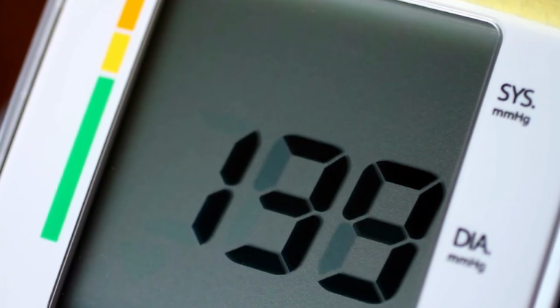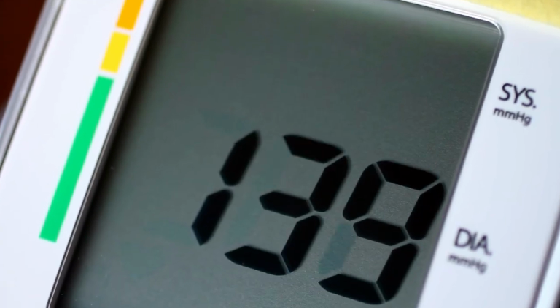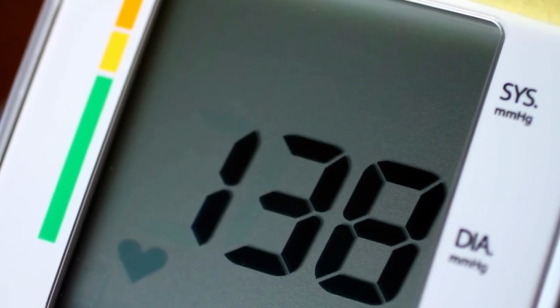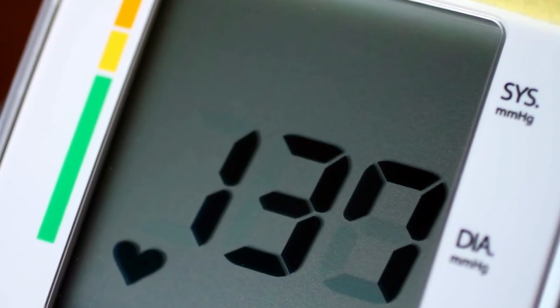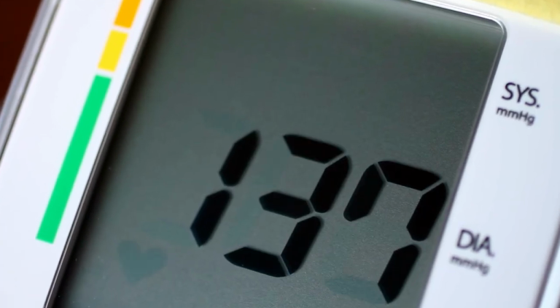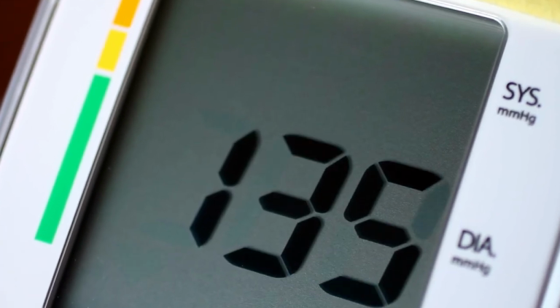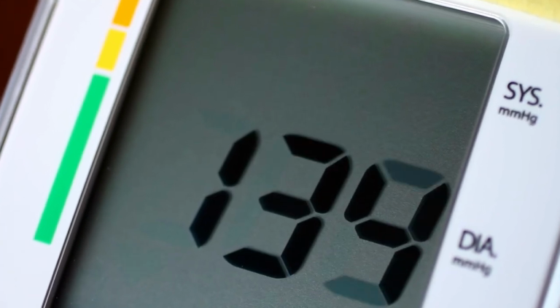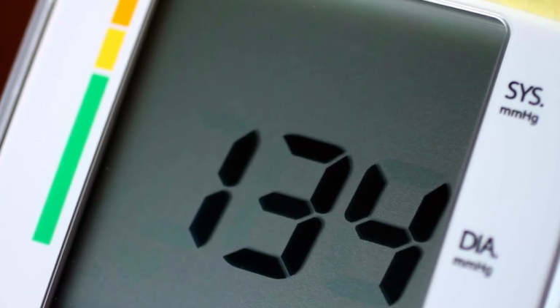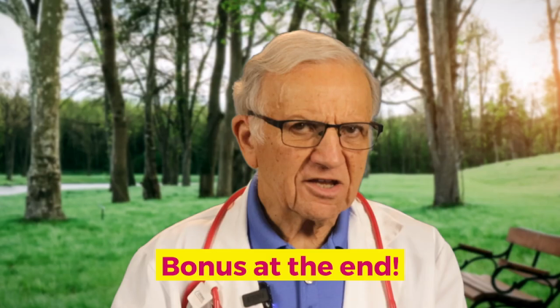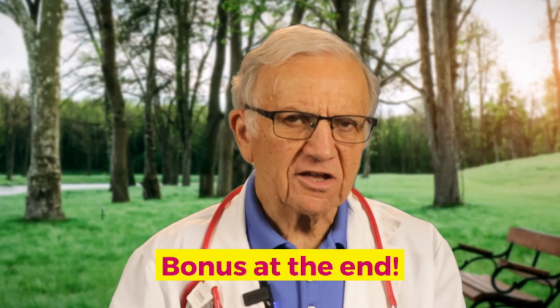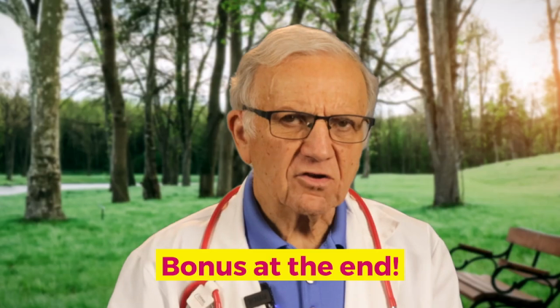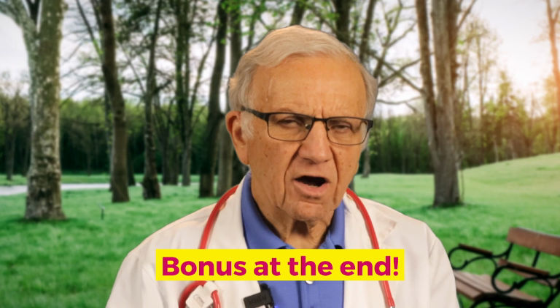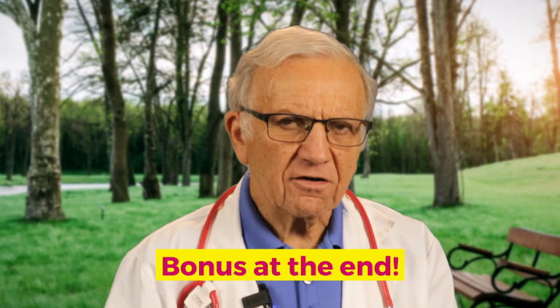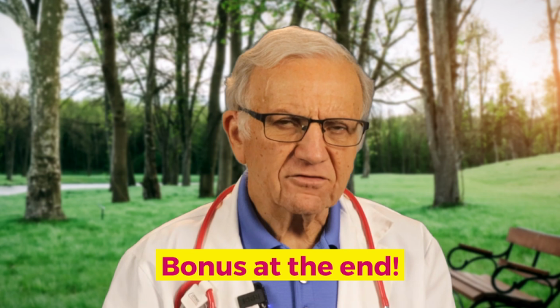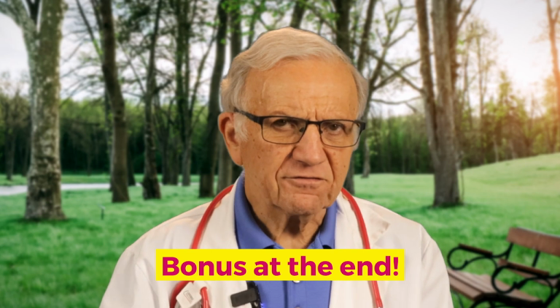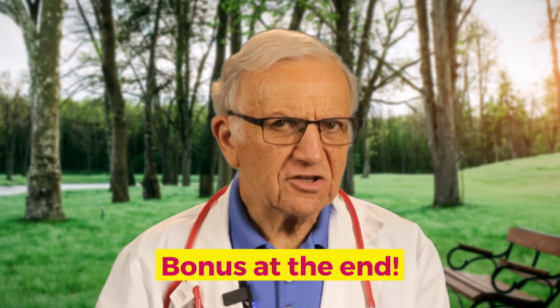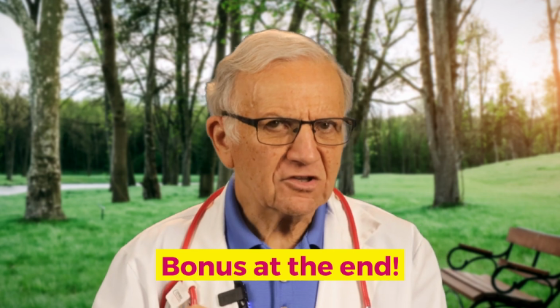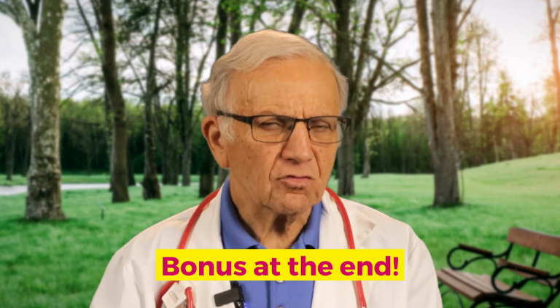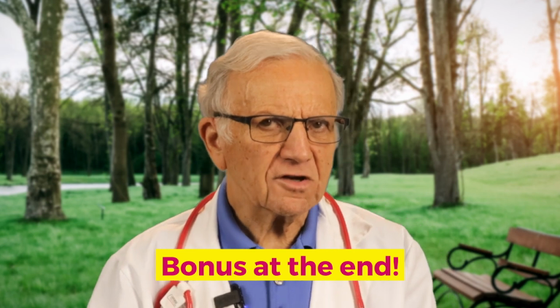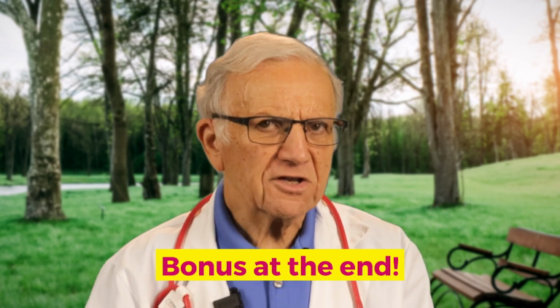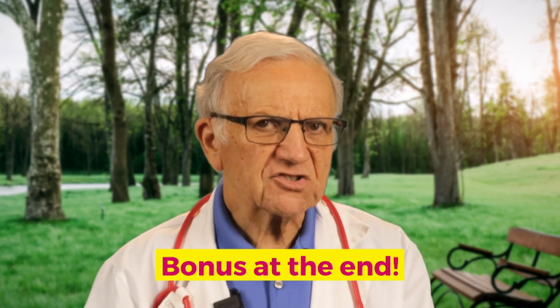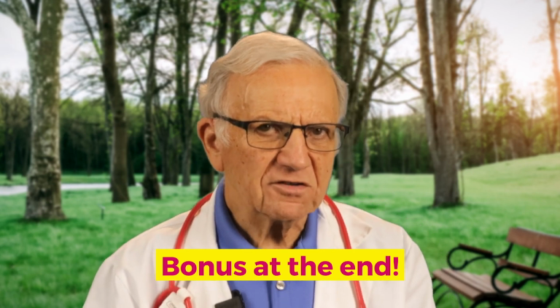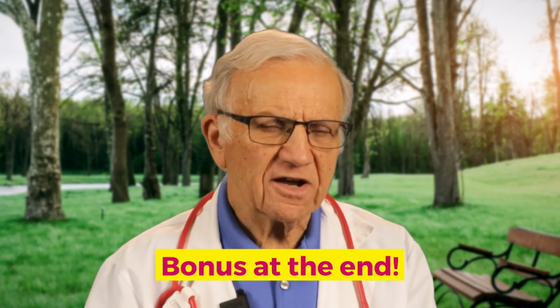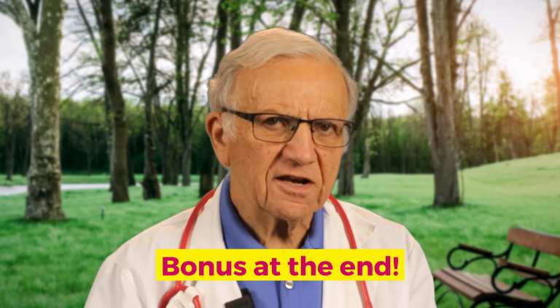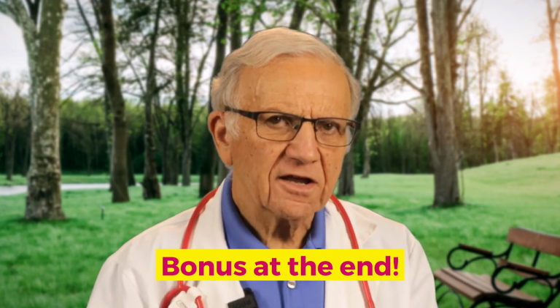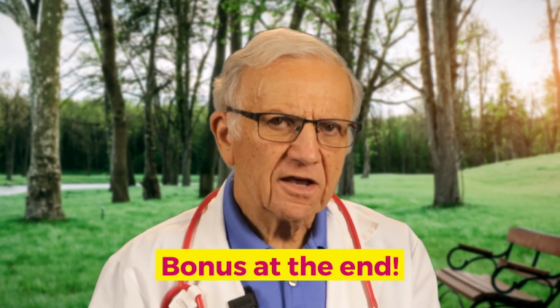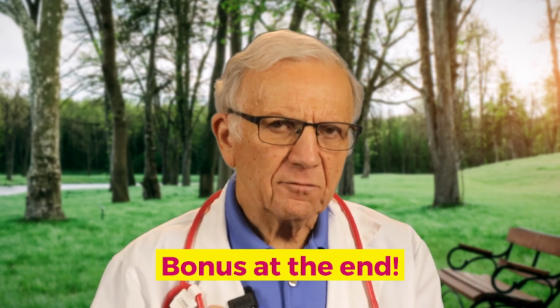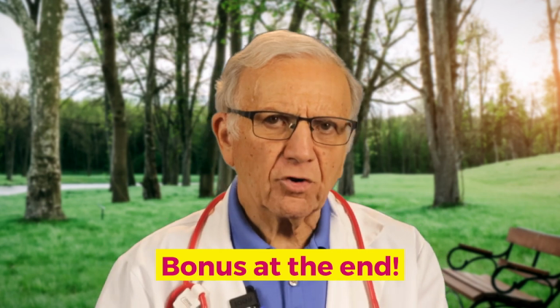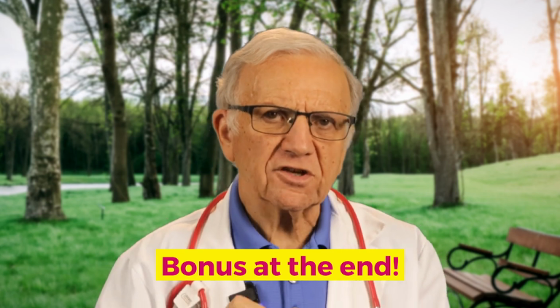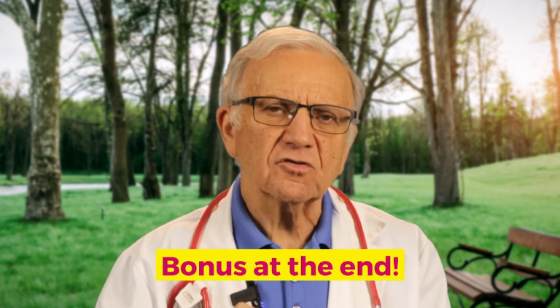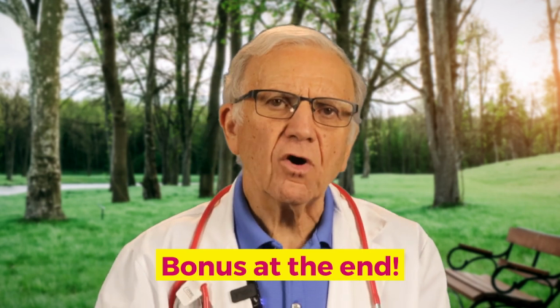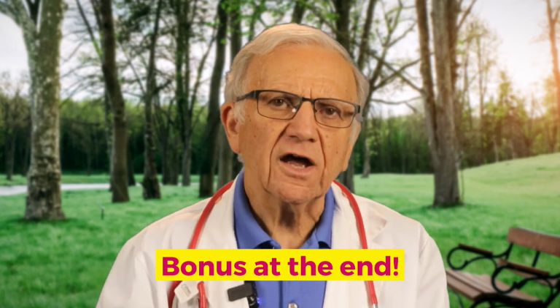I have a bonus at the end of the video — you don't want to miss it, it's a very important one.